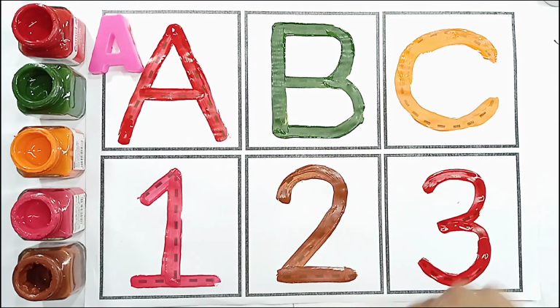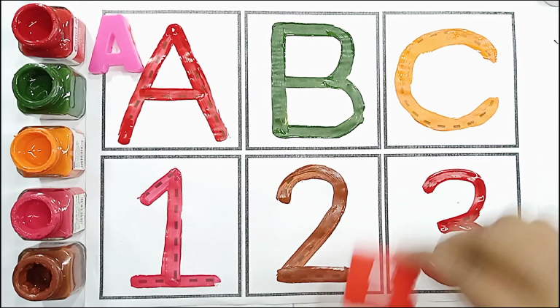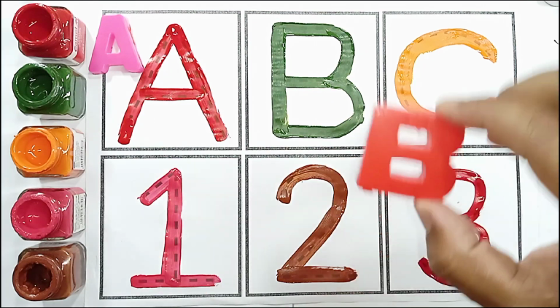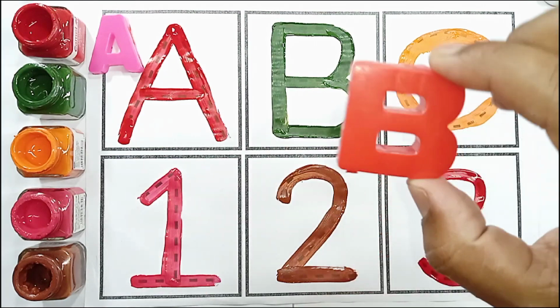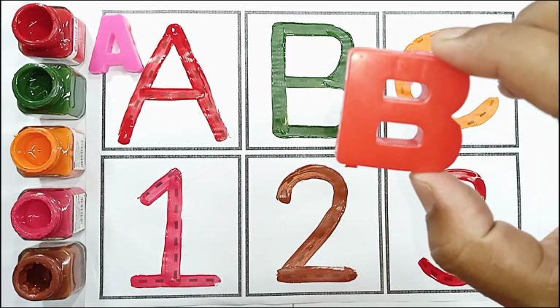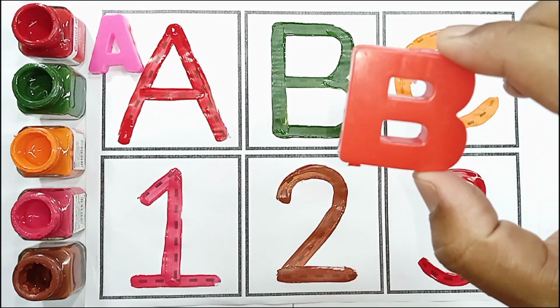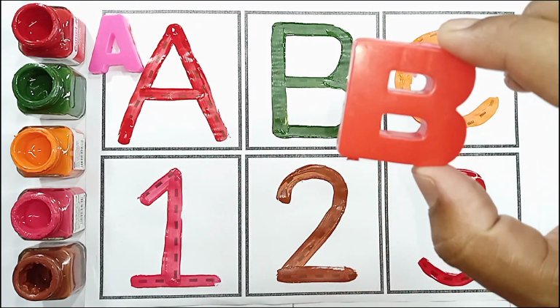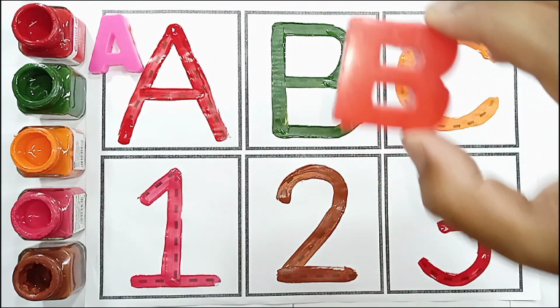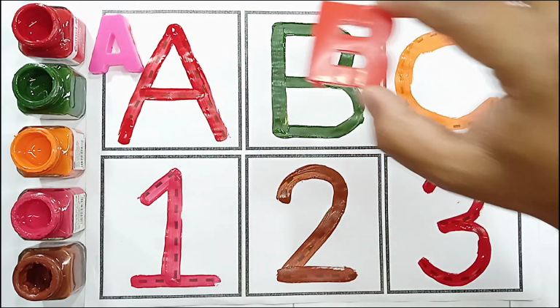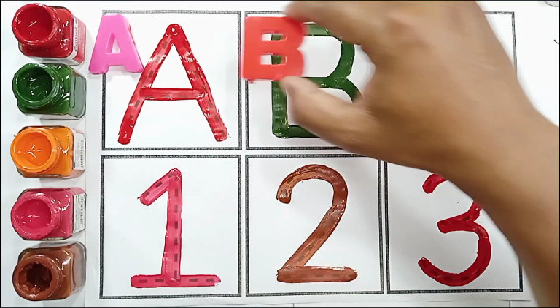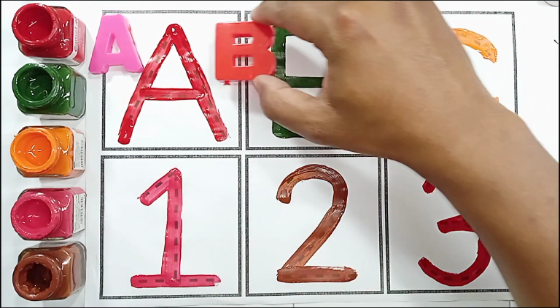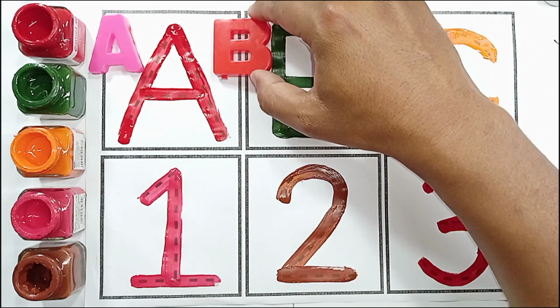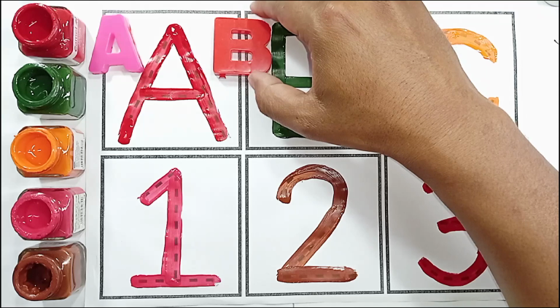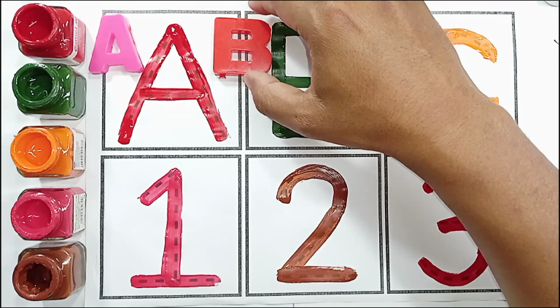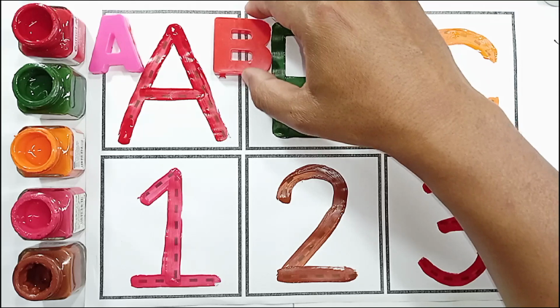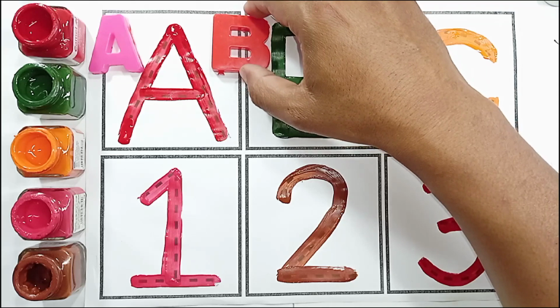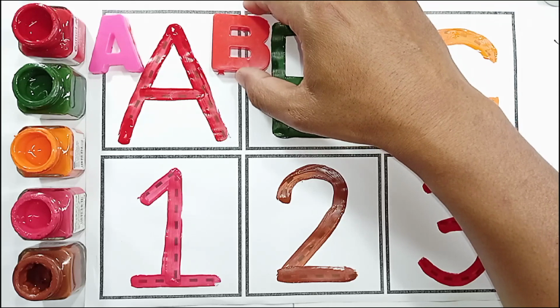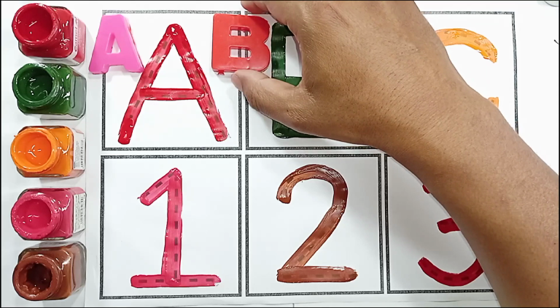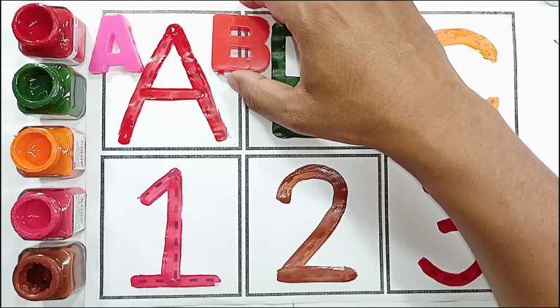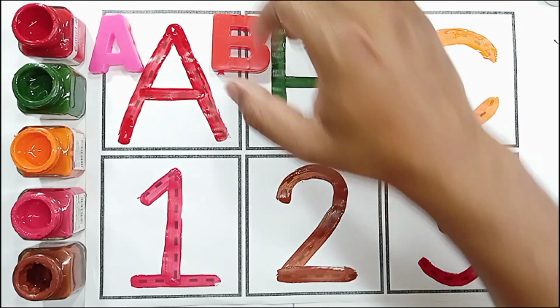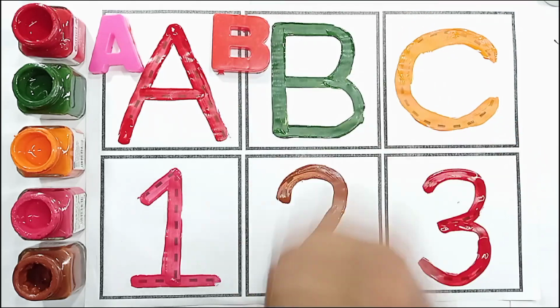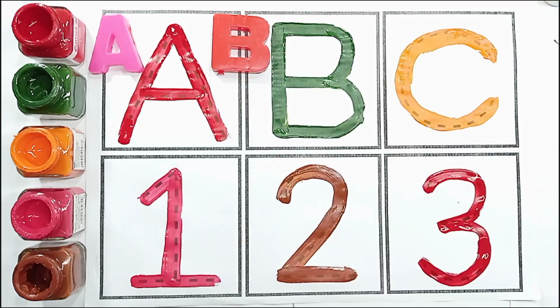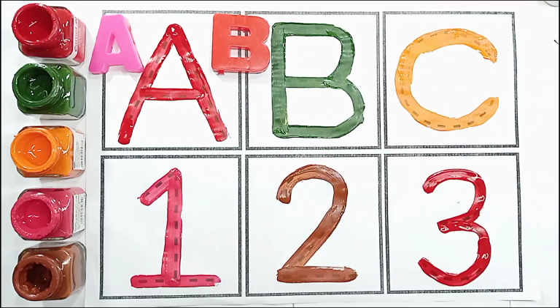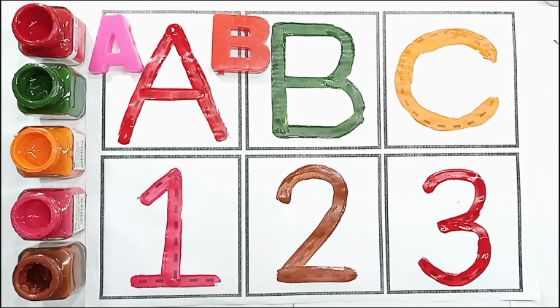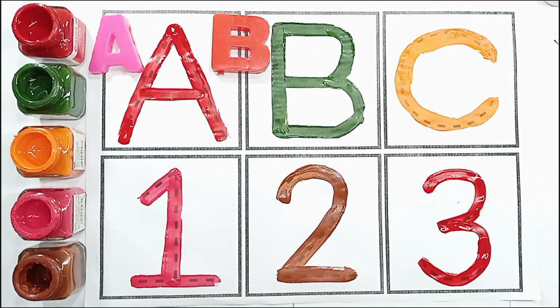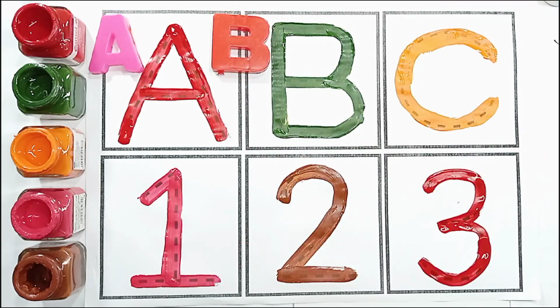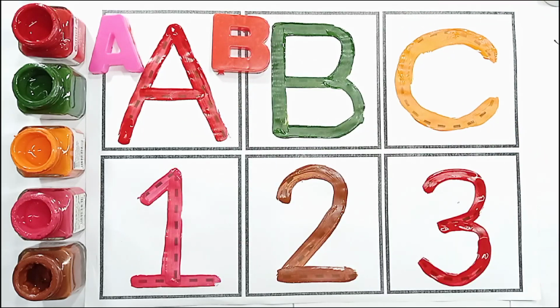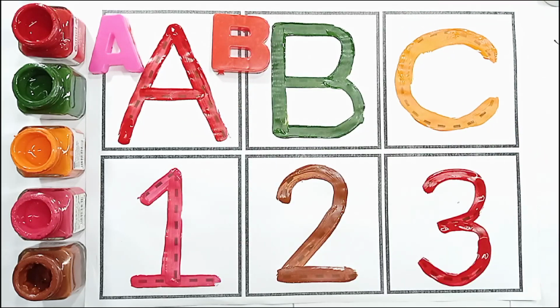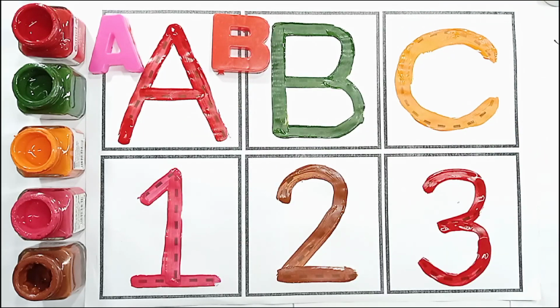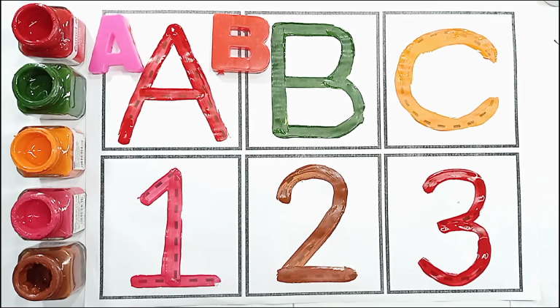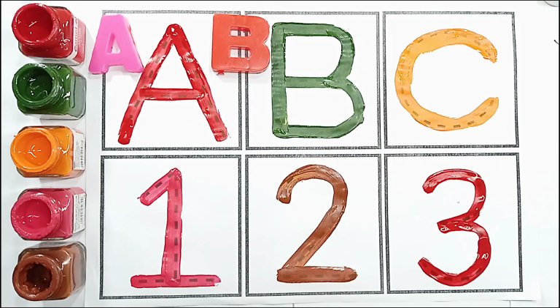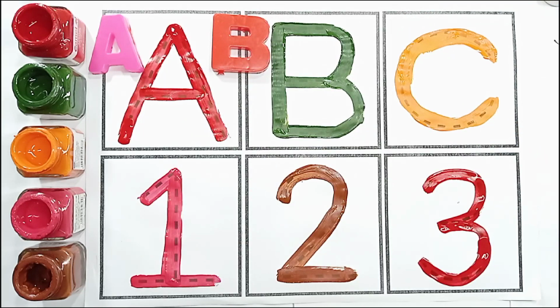Red color, B. B for balloon. B for balloon.